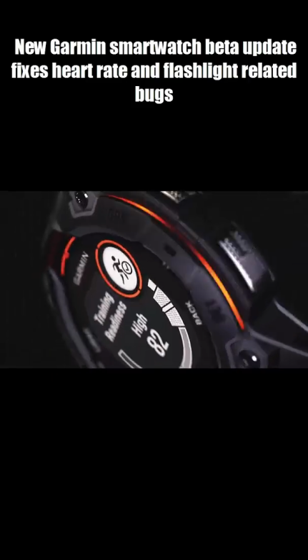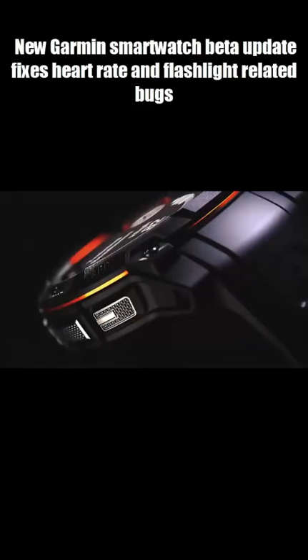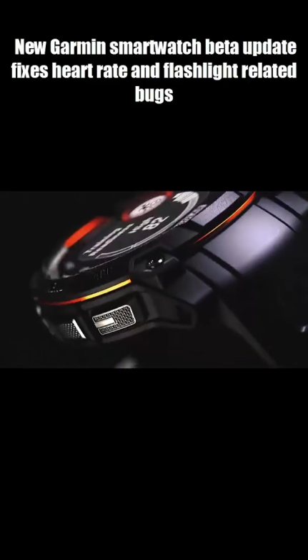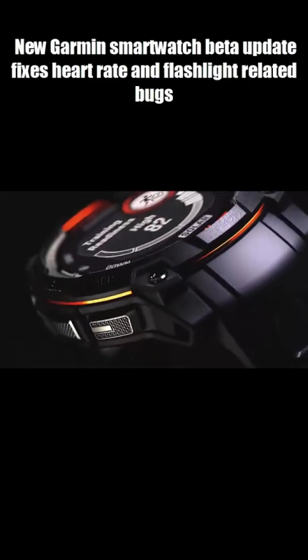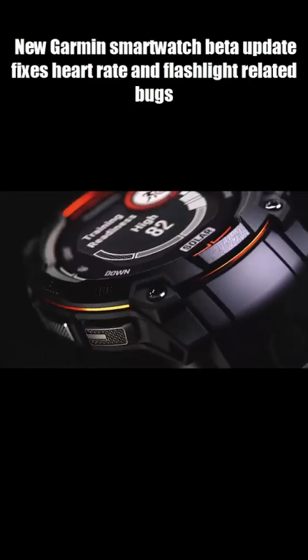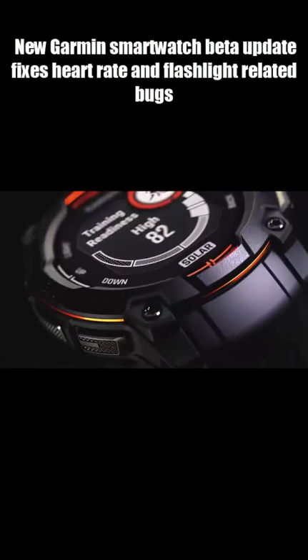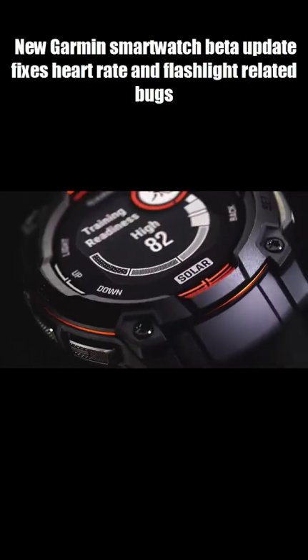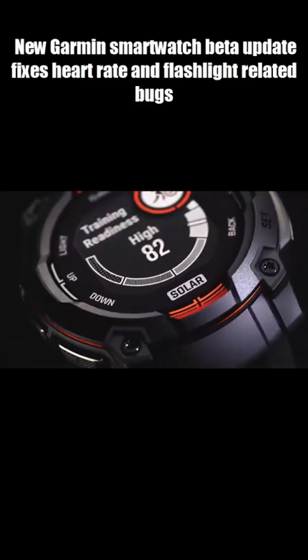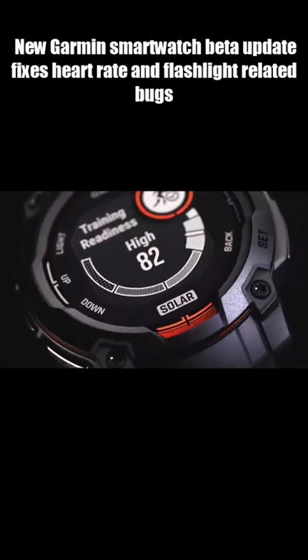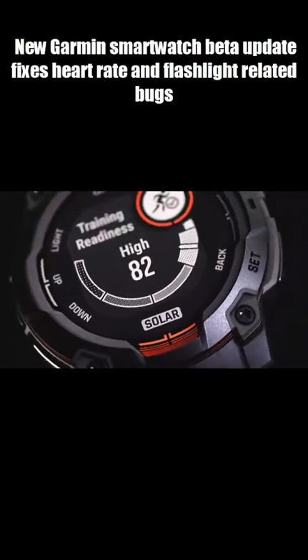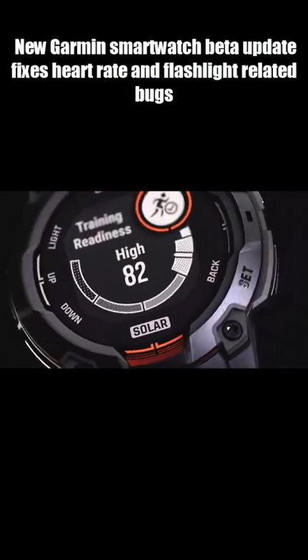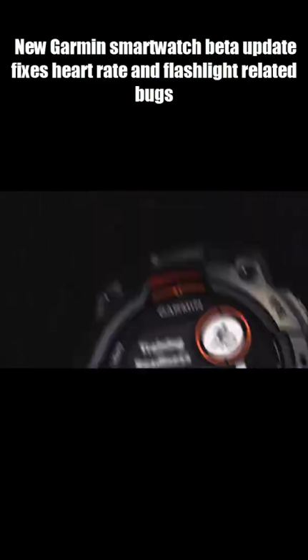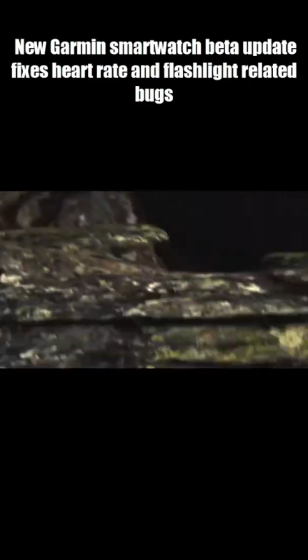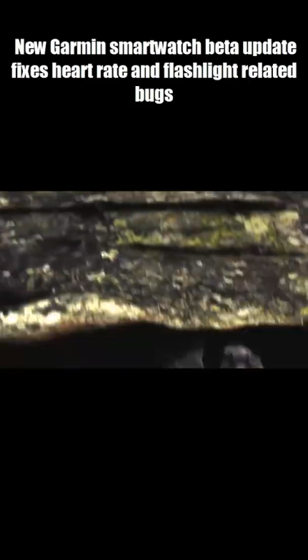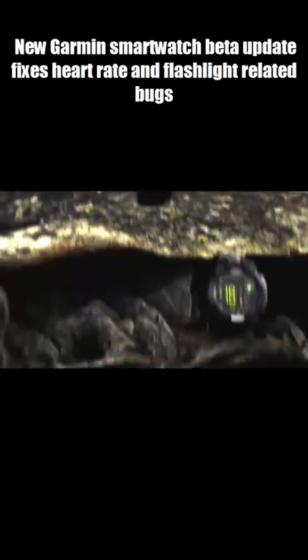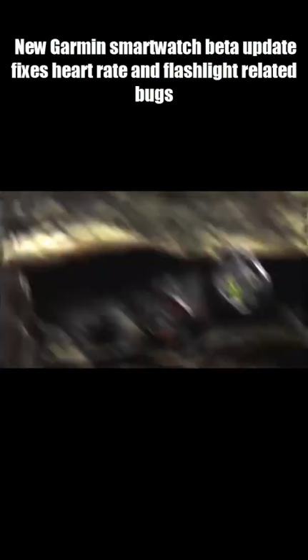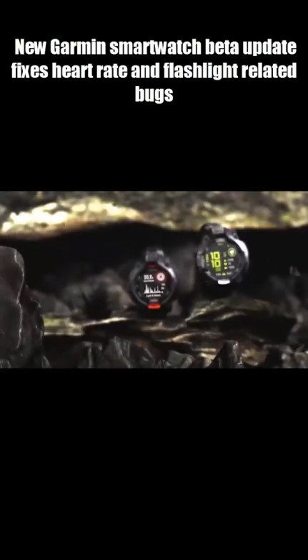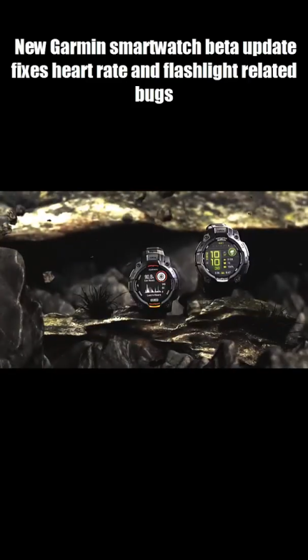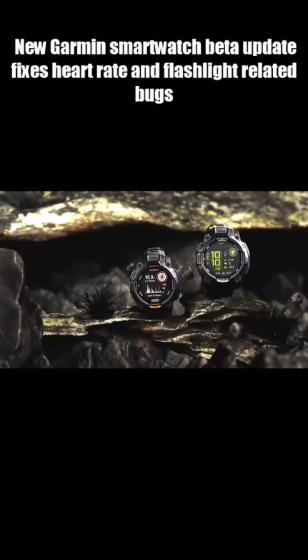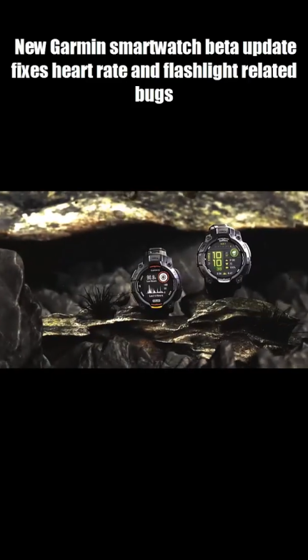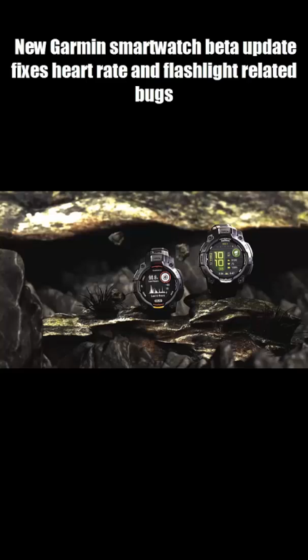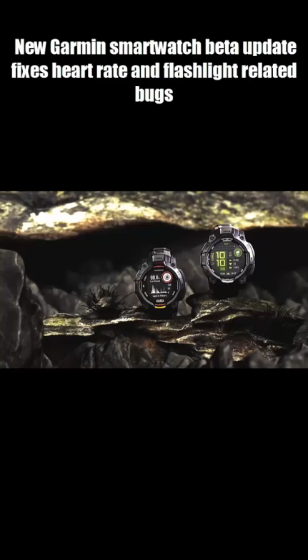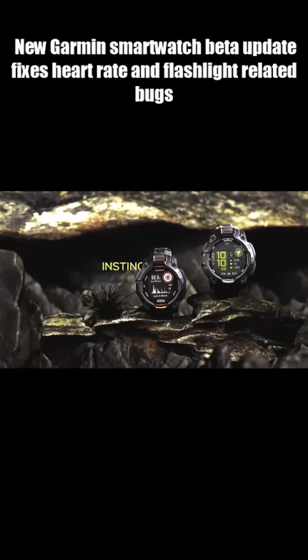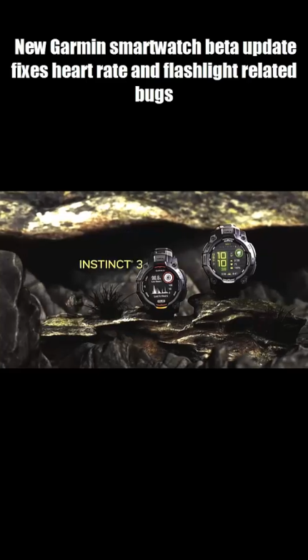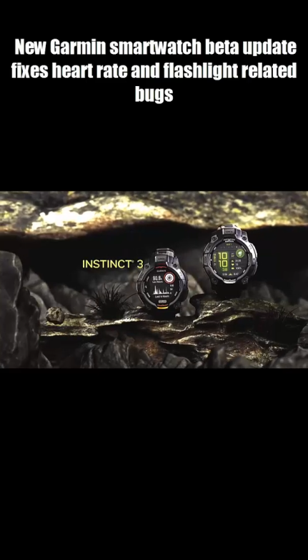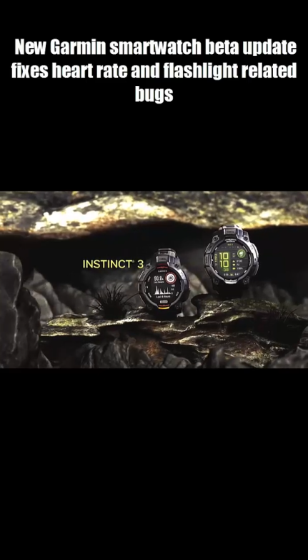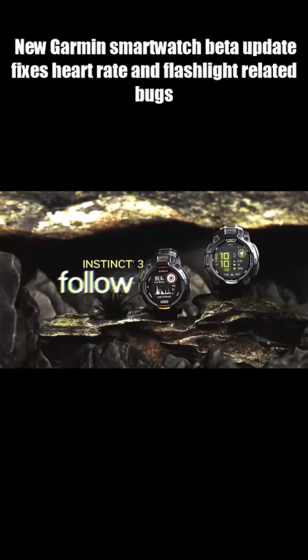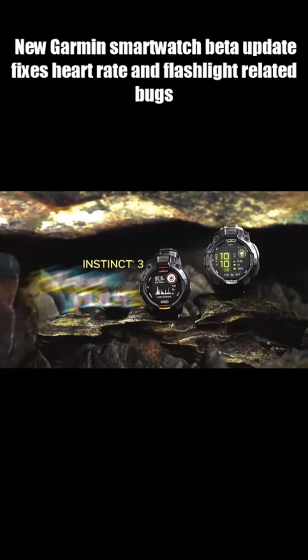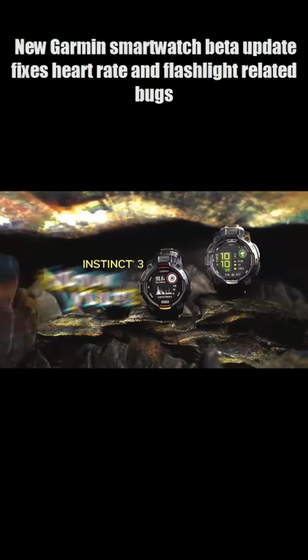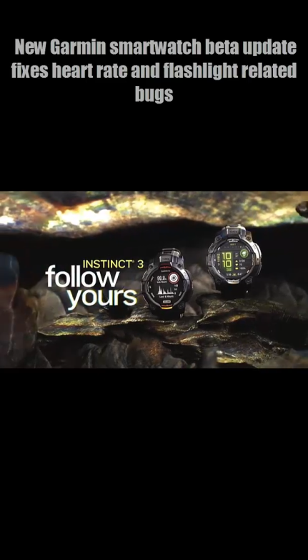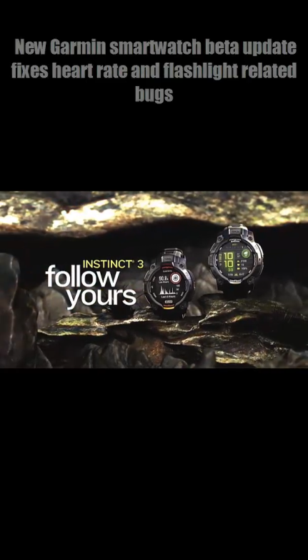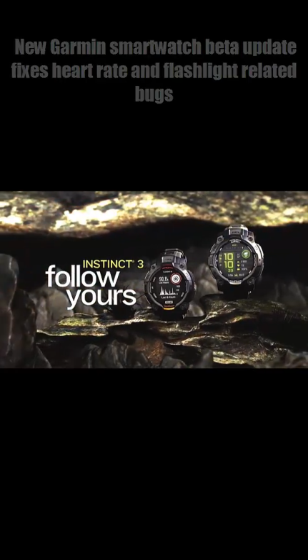So, will you update now or wait for the stable release? Let me know below and hit follow for more quick Garmin updates.